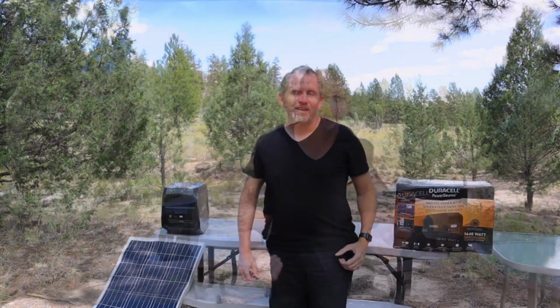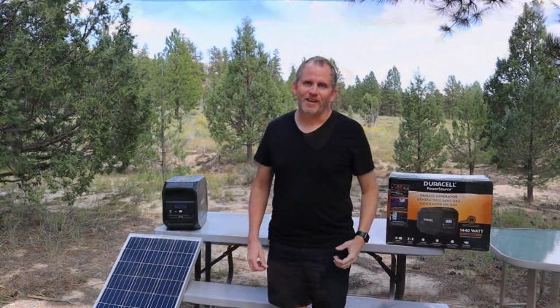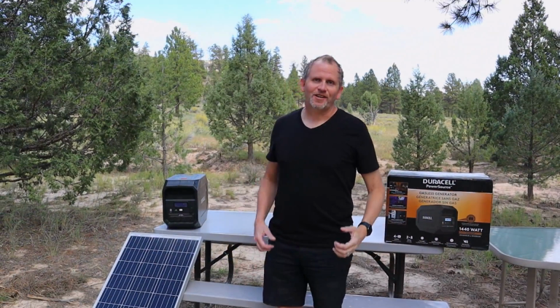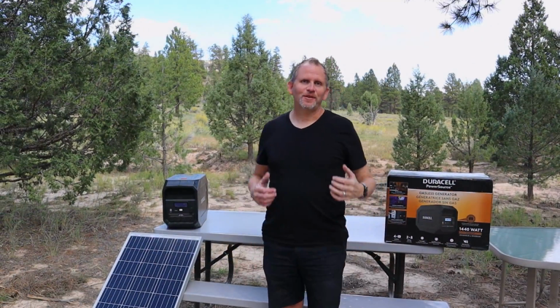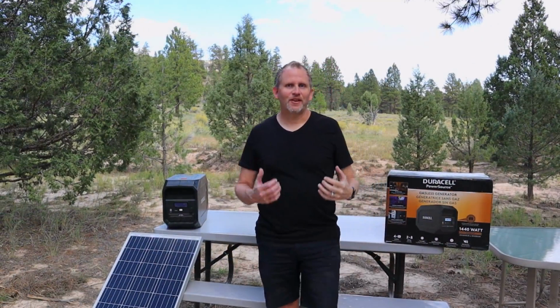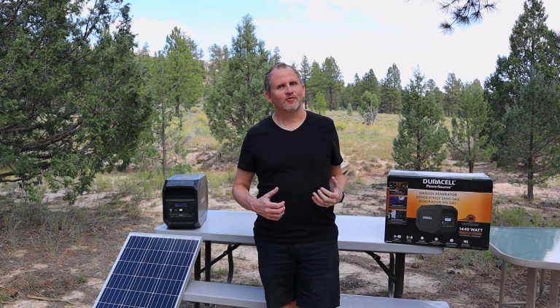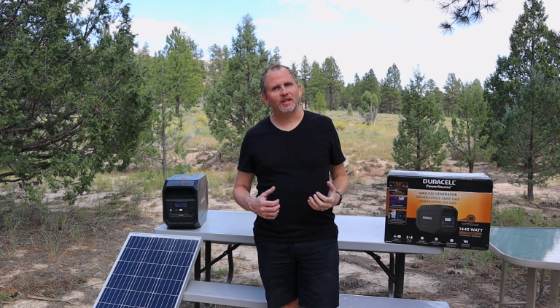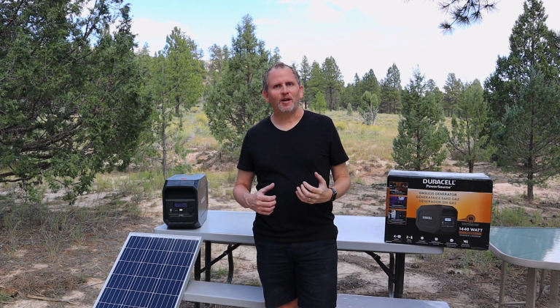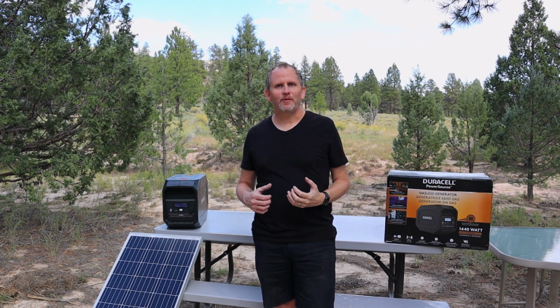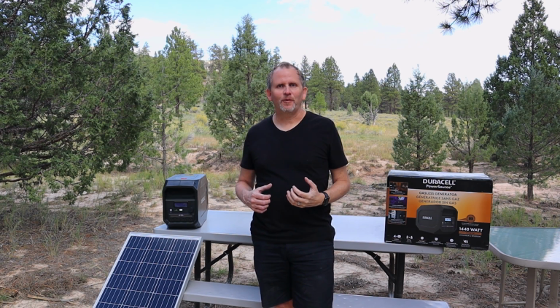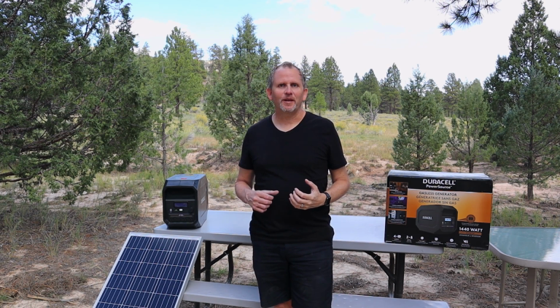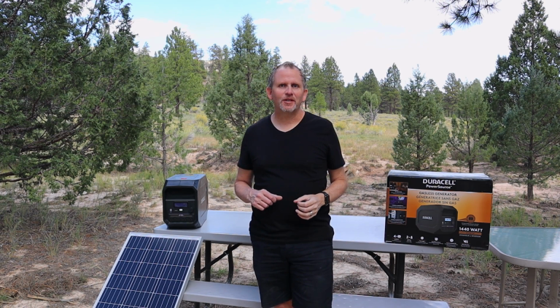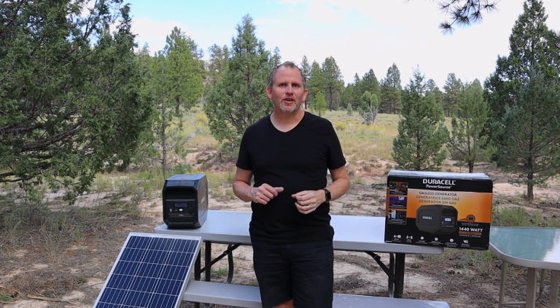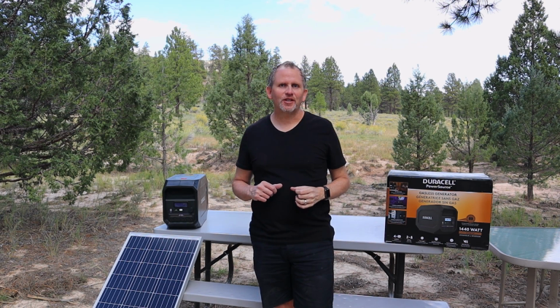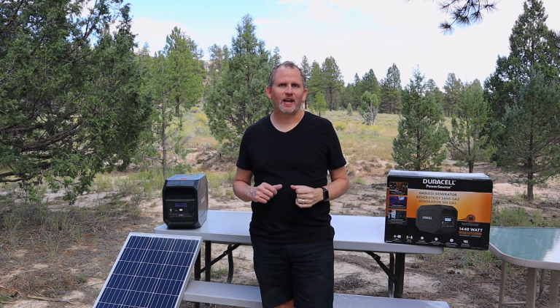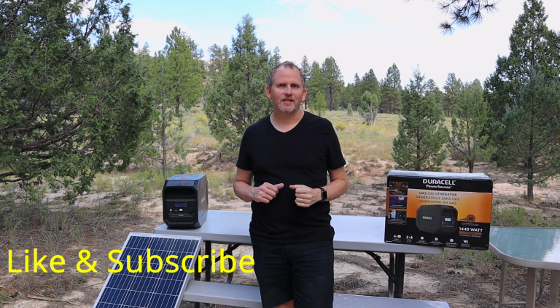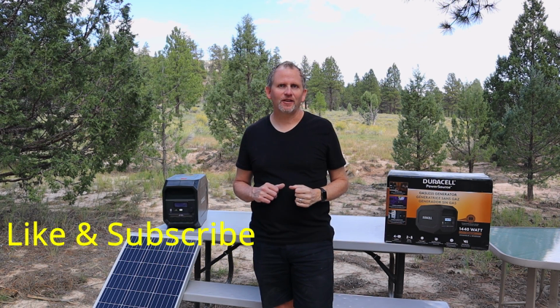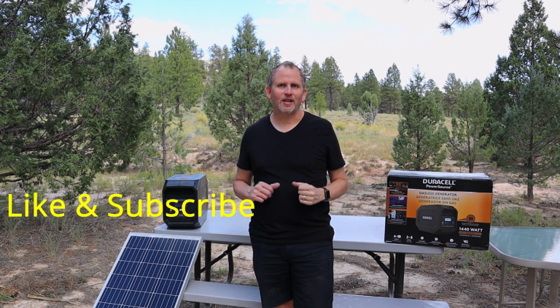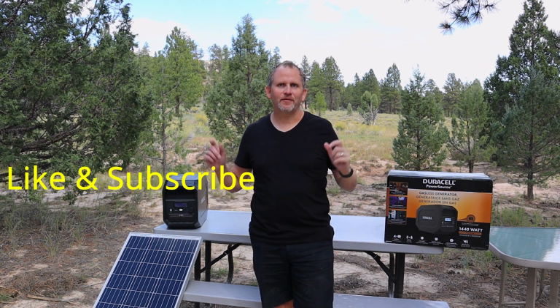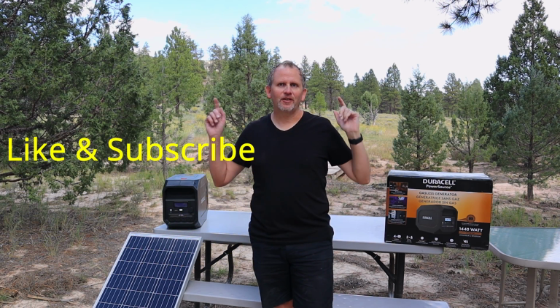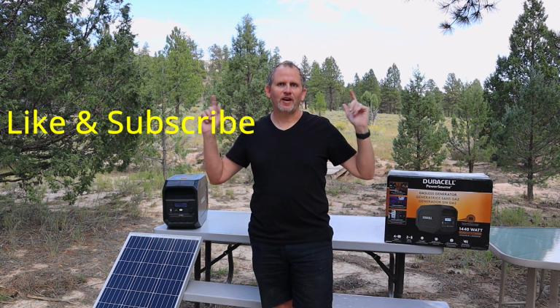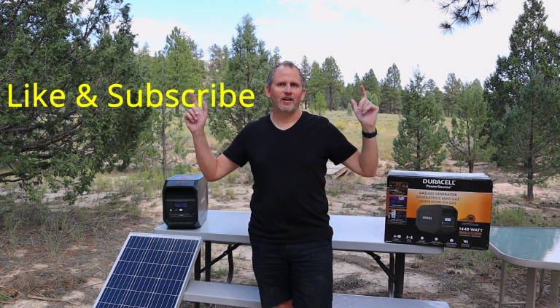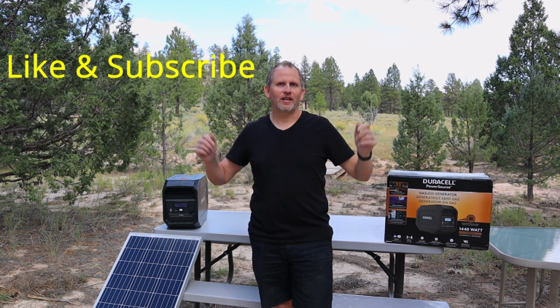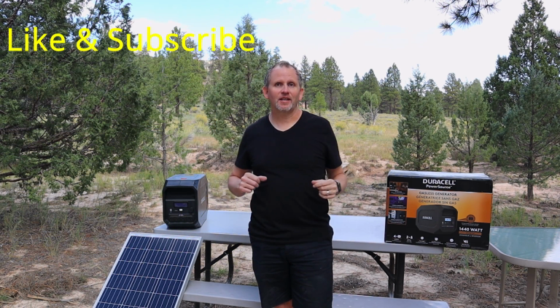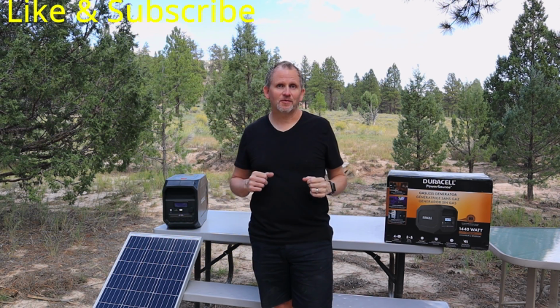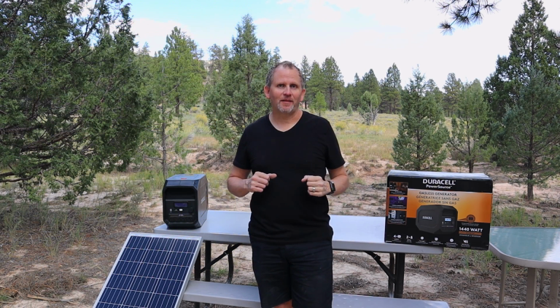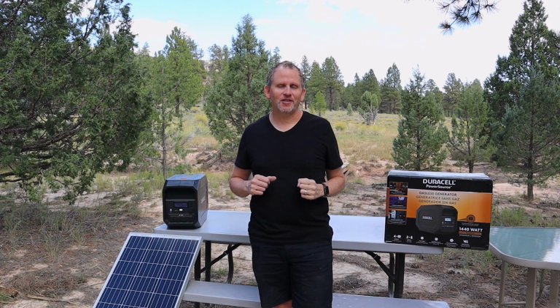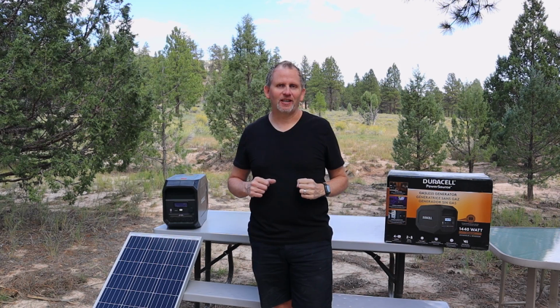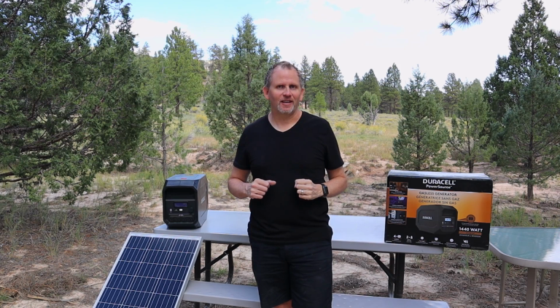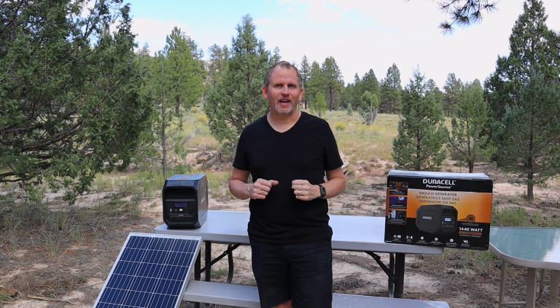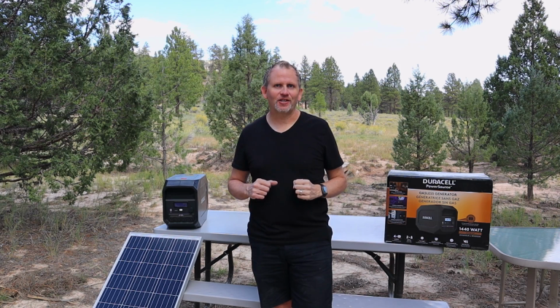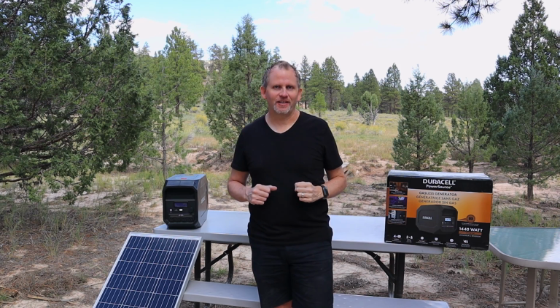Hey guys, I hope this video was really helpful for you. Be sure and check out these other awesome videos right here. Like and subscribe to the channel and I'll catch you later.